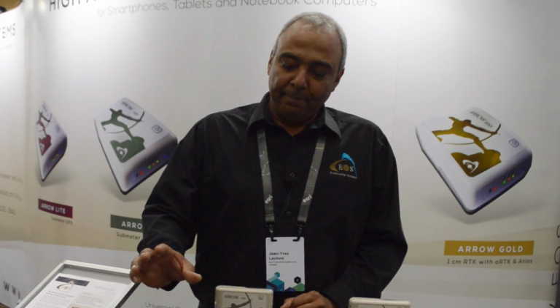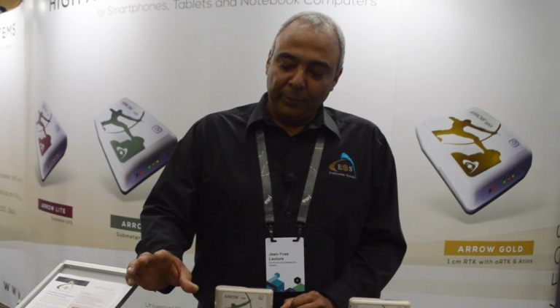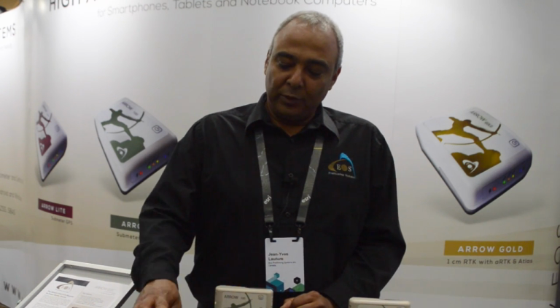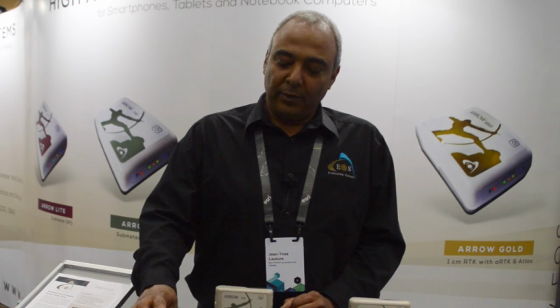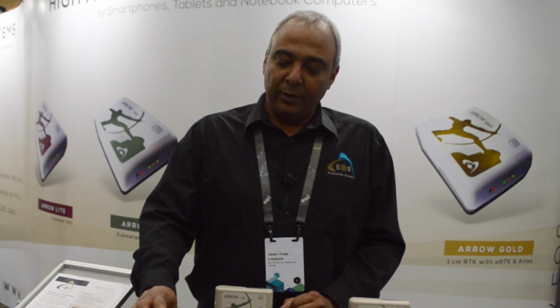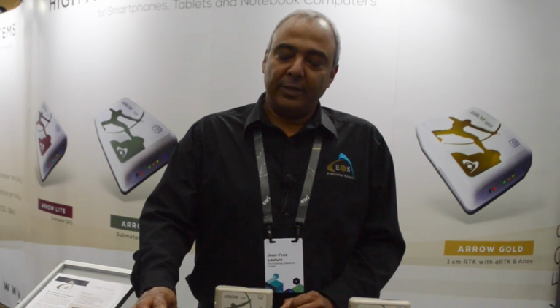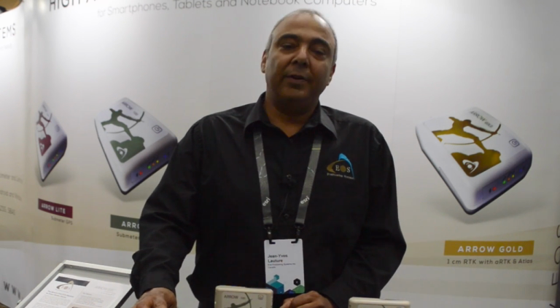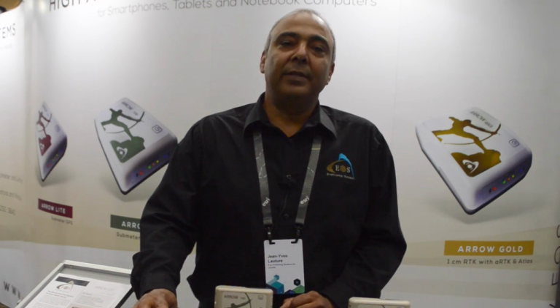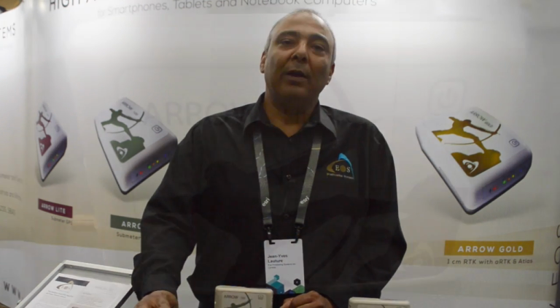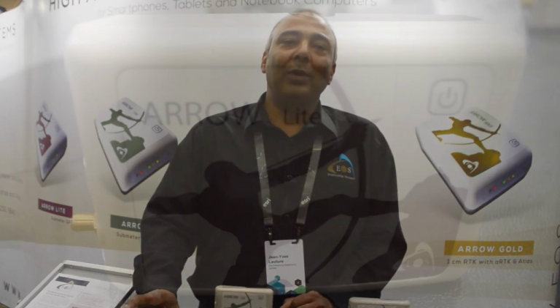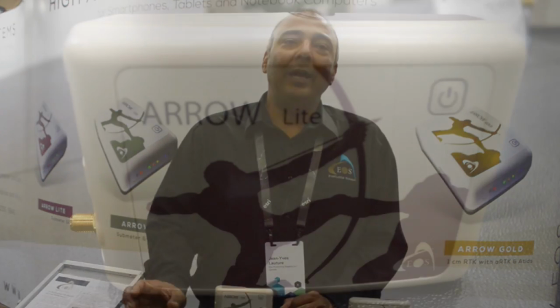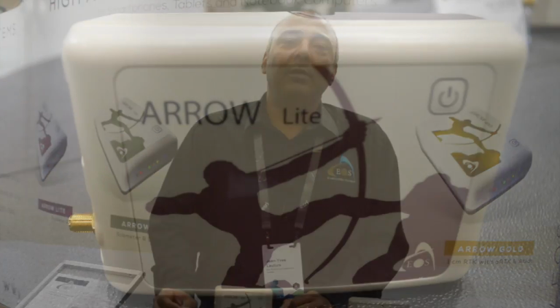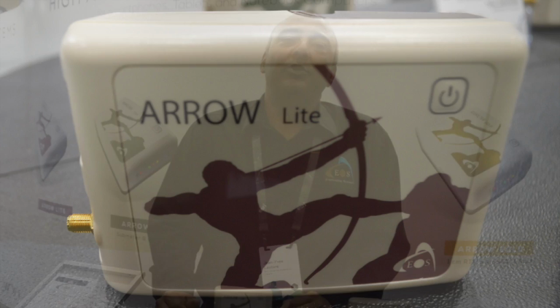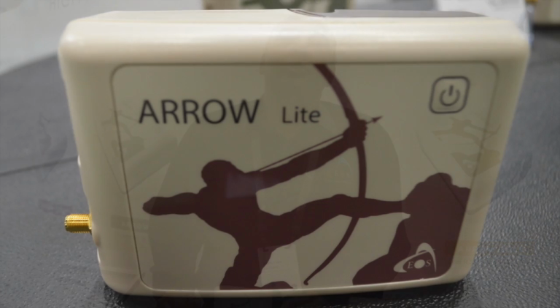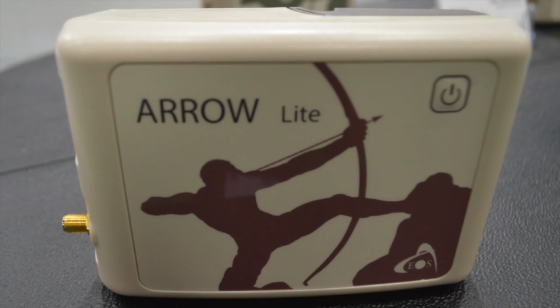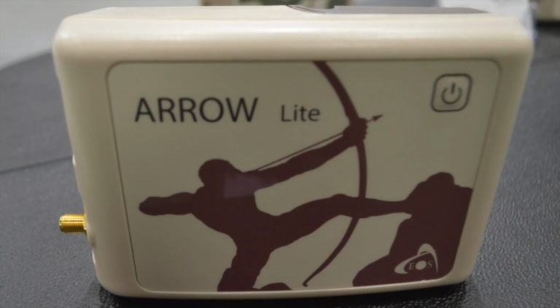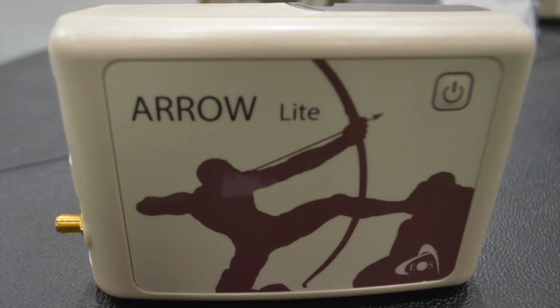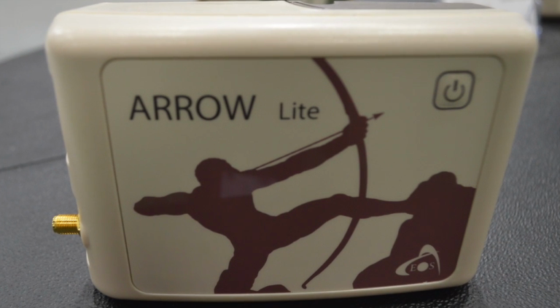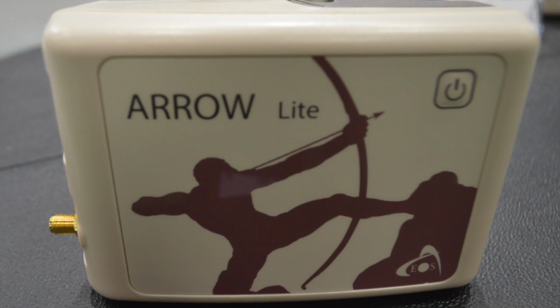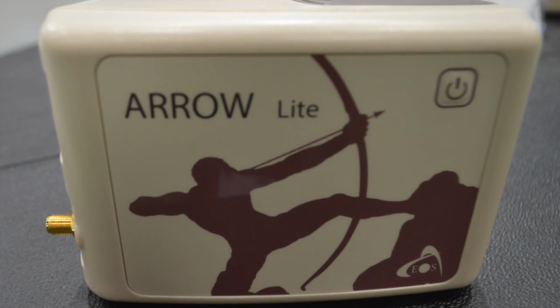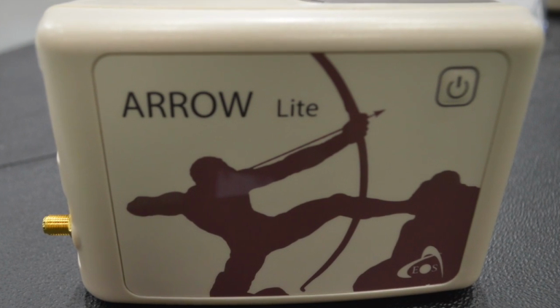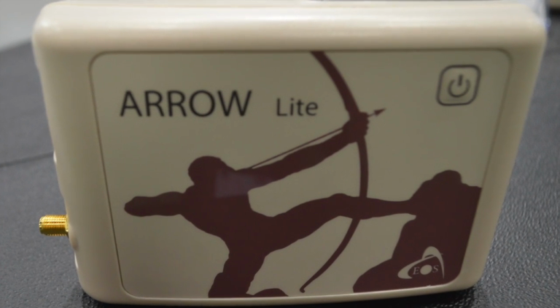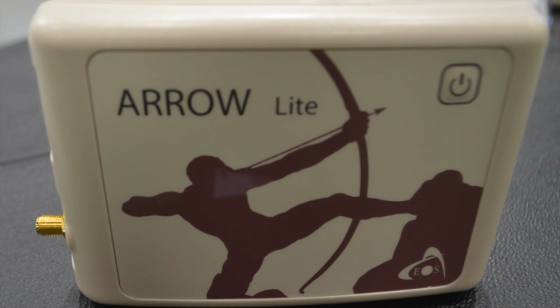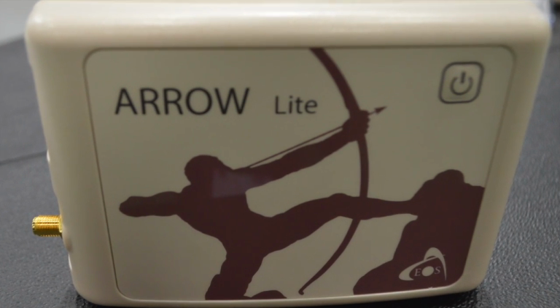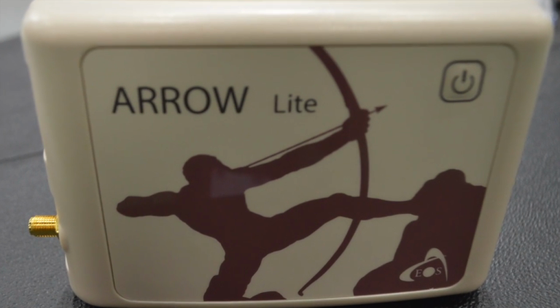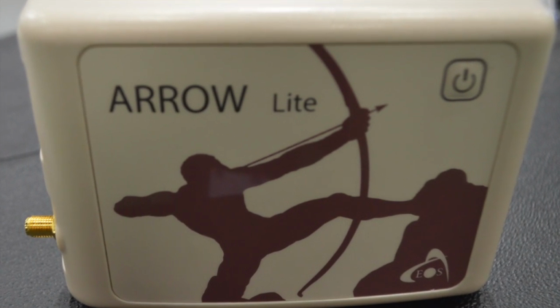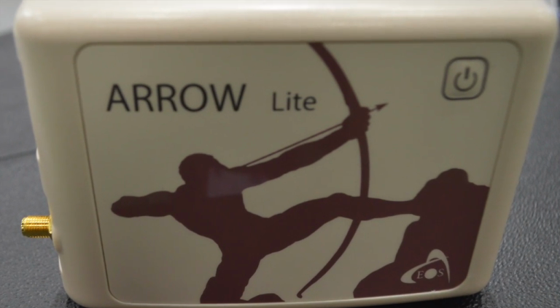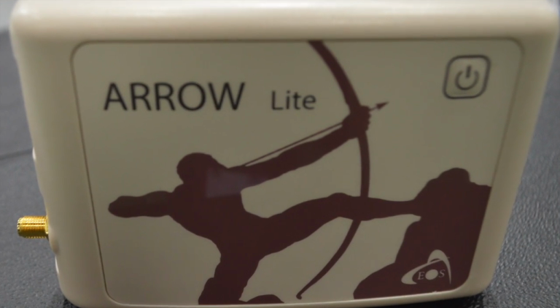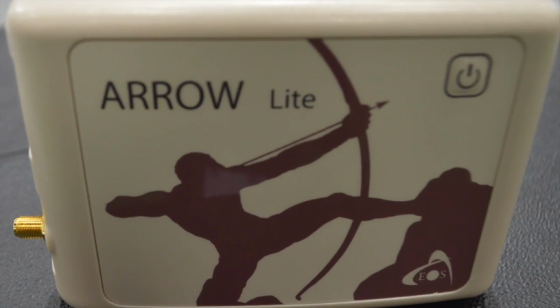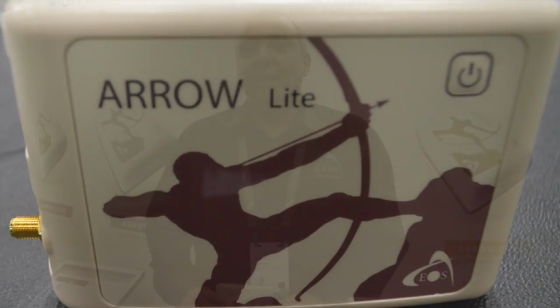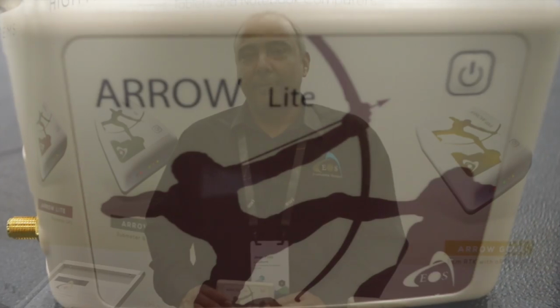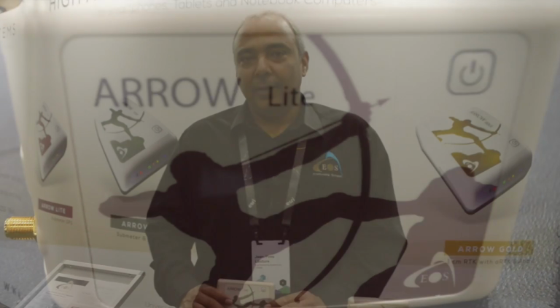First of all in the series, the Arrow Lite, which is a GPS-only sub-meter receiver with SBAS.